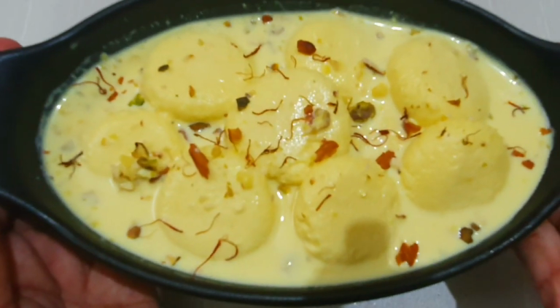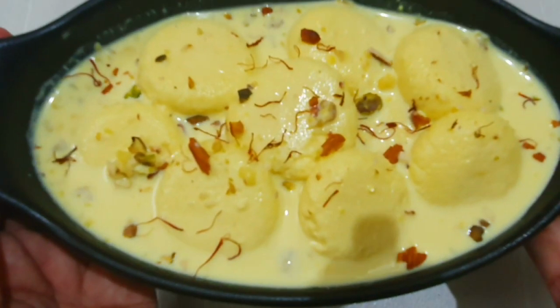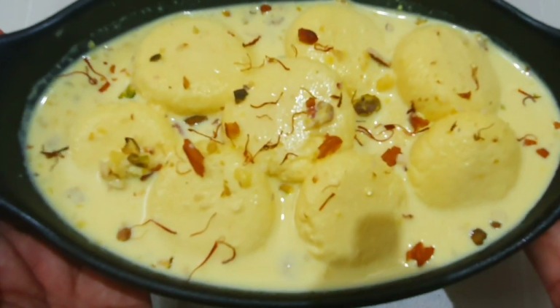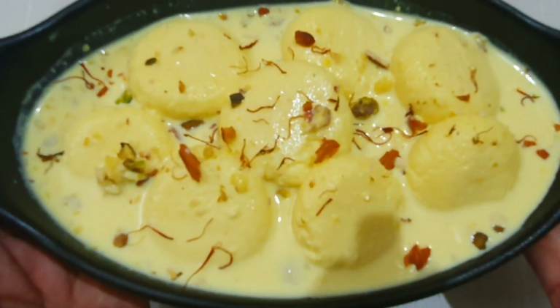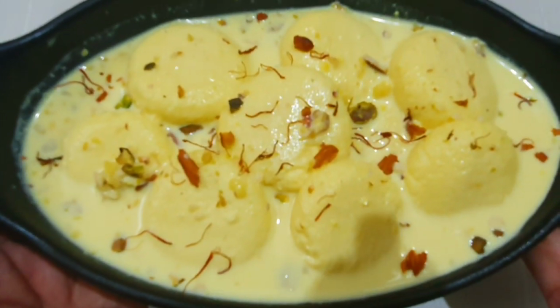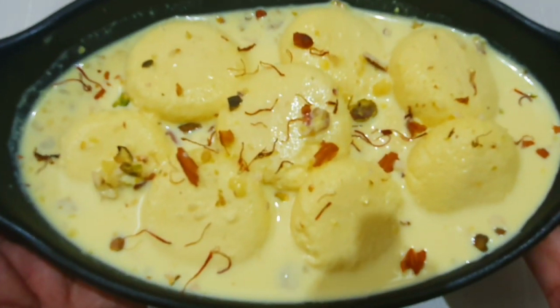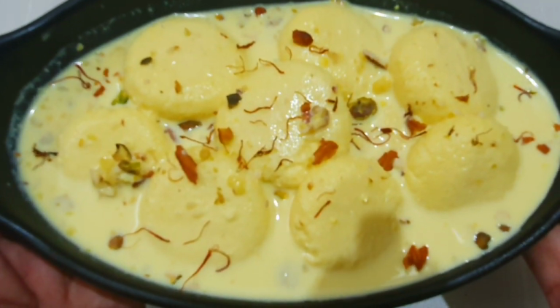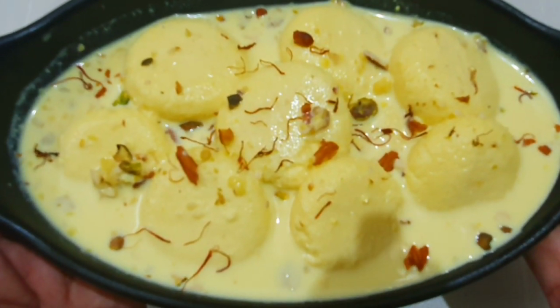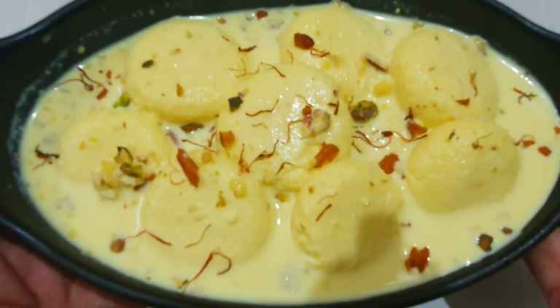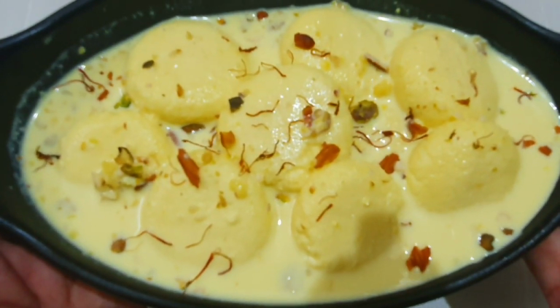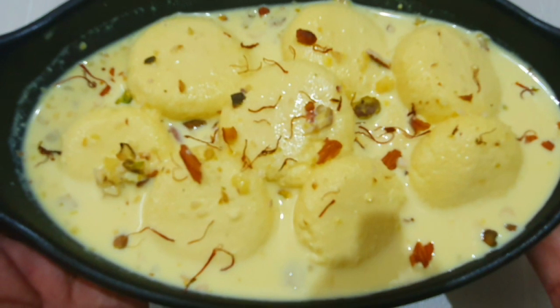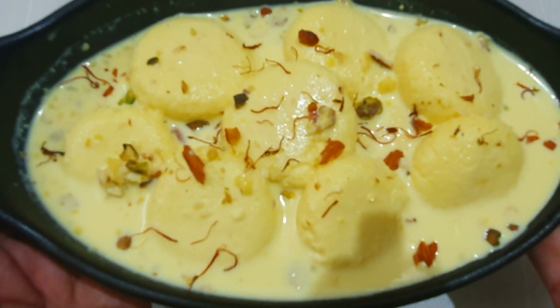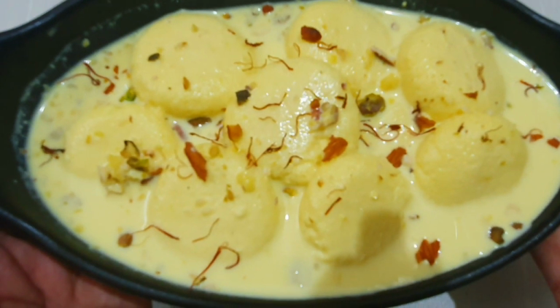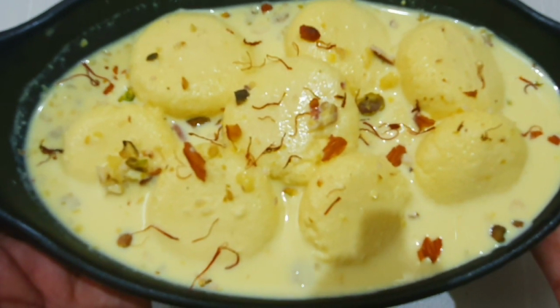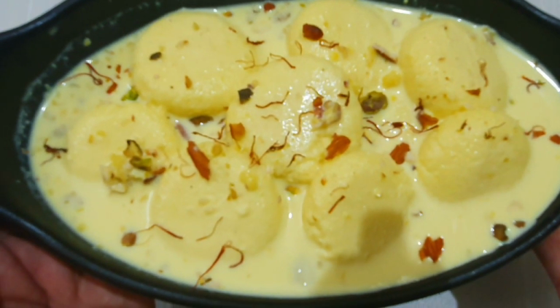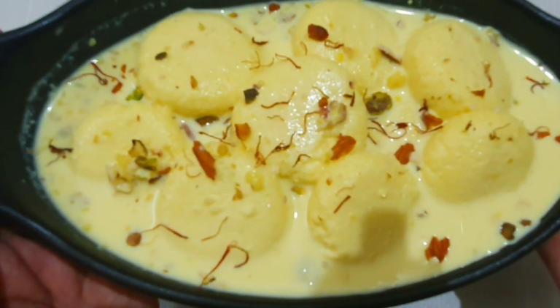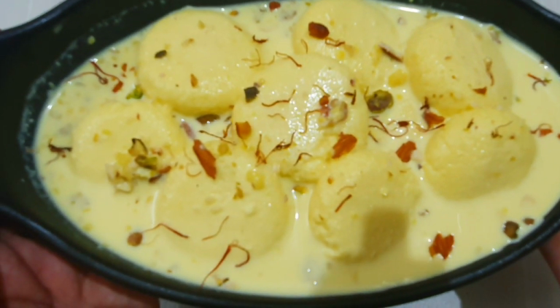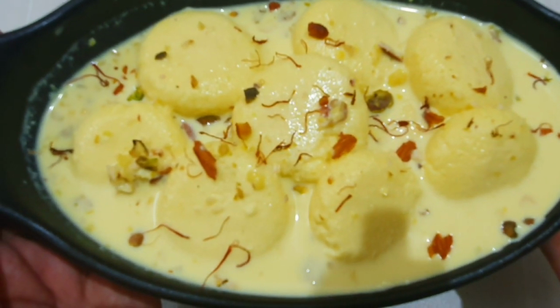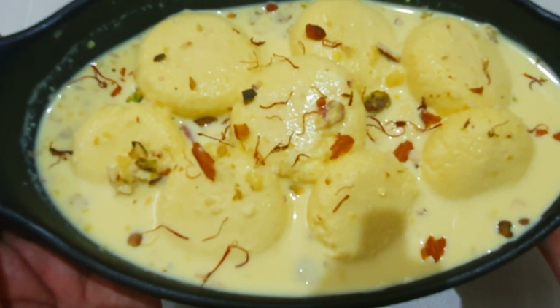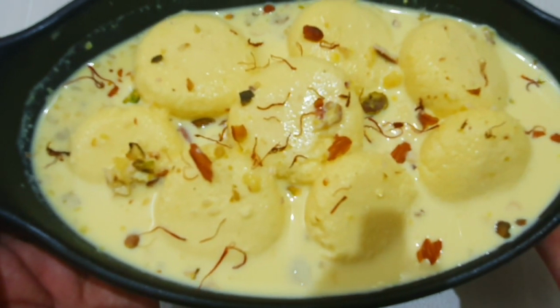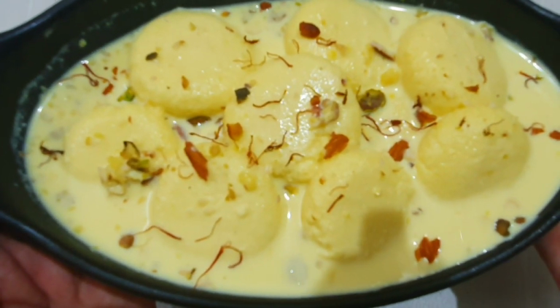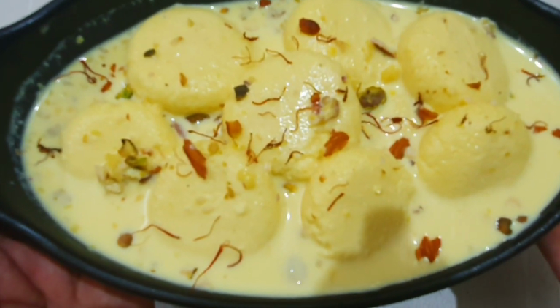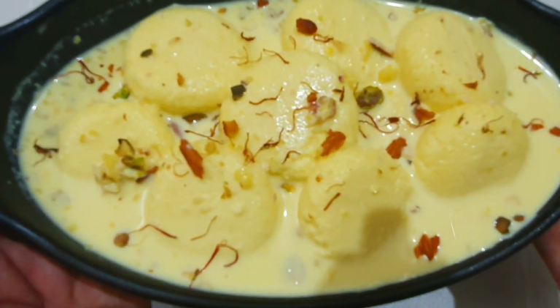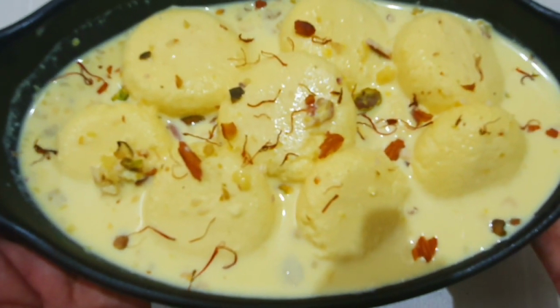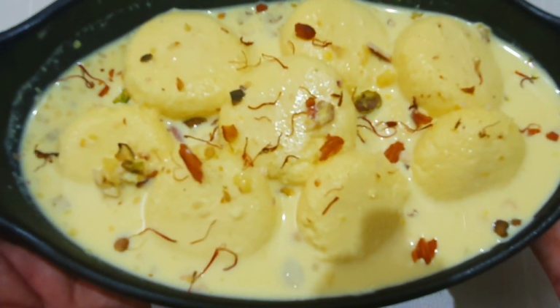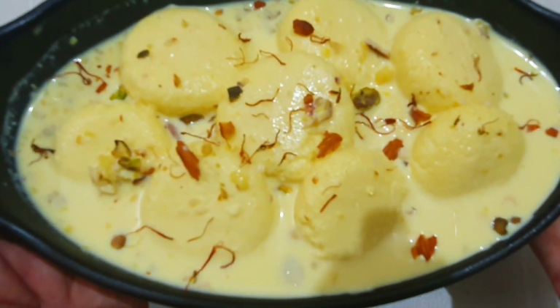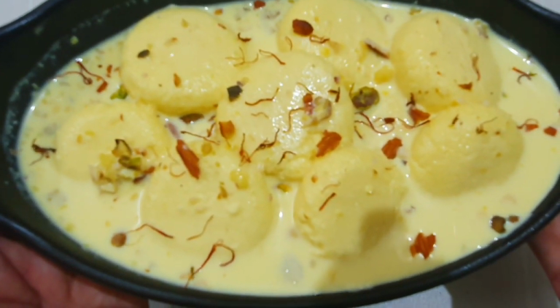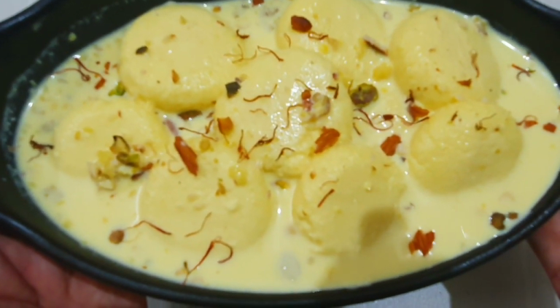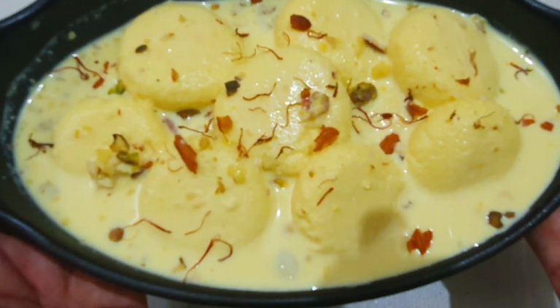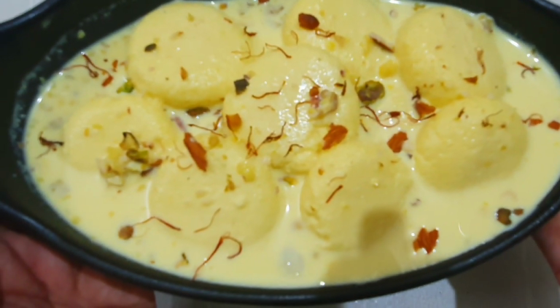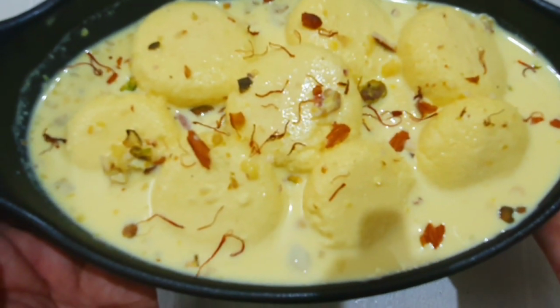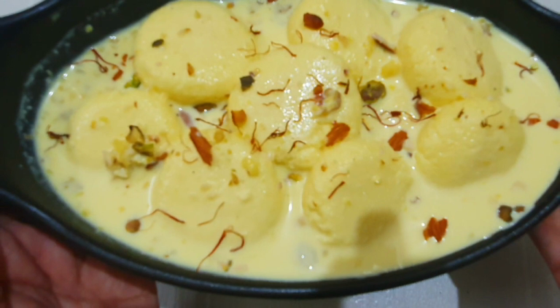Hi friends! Welcome to Relaxed Recipes. I am going to show you a special recipe.